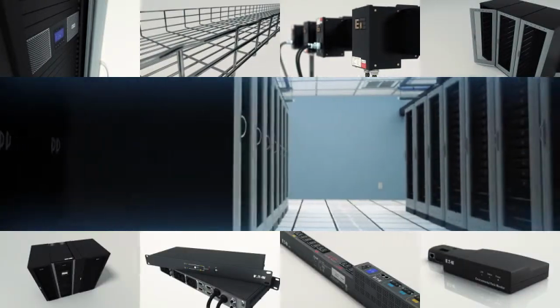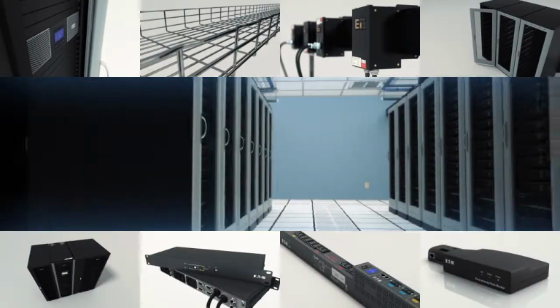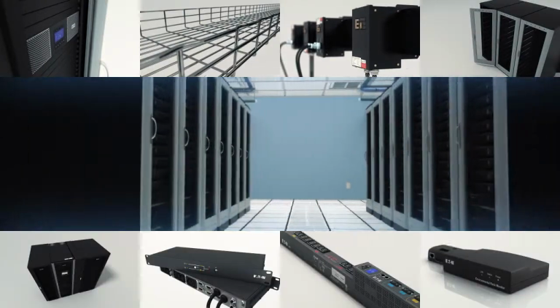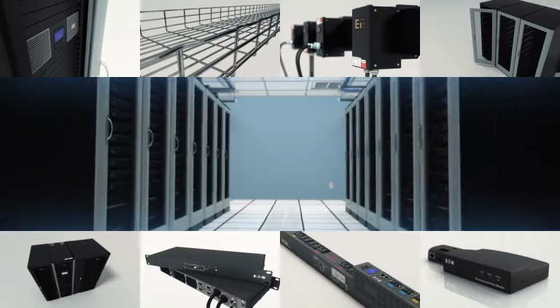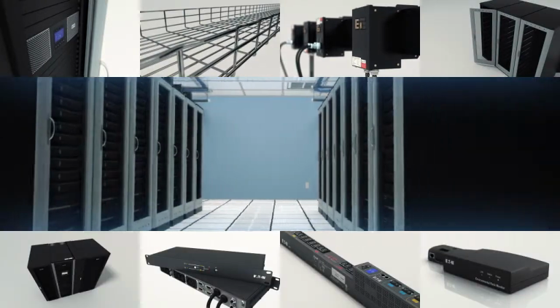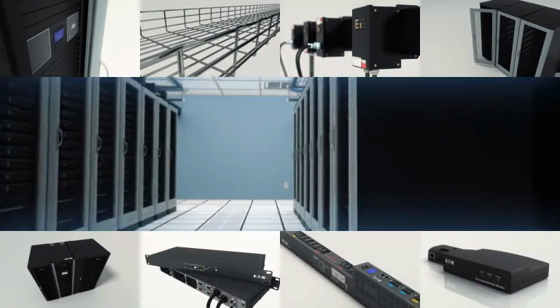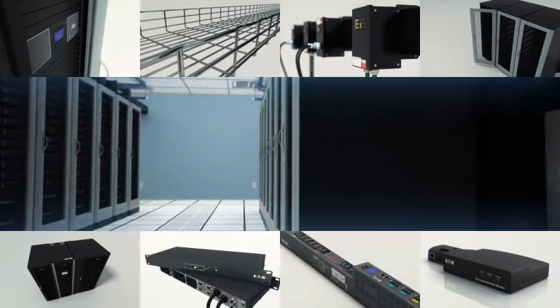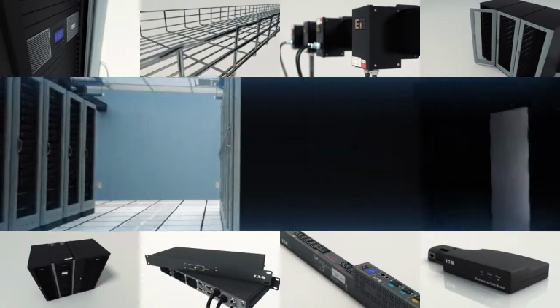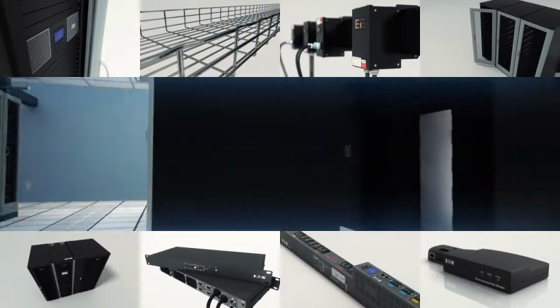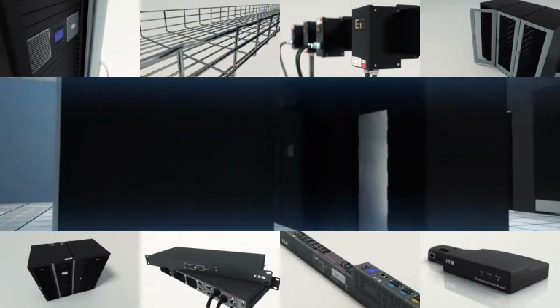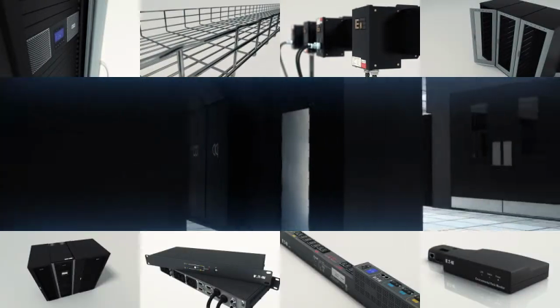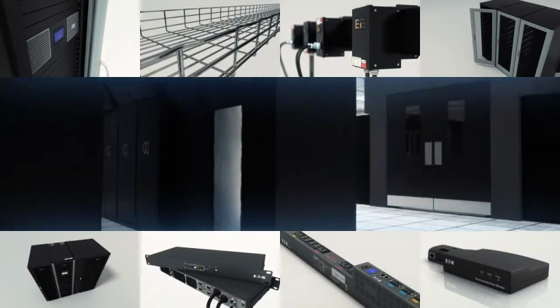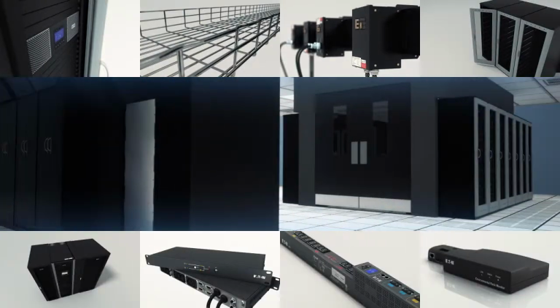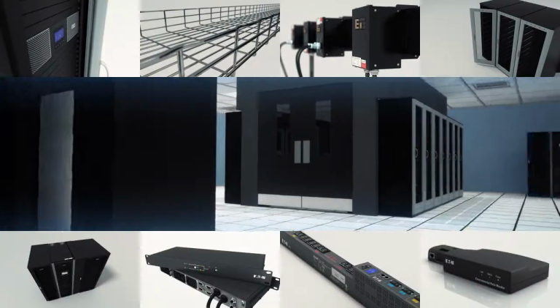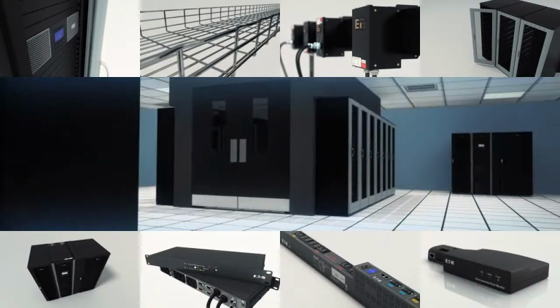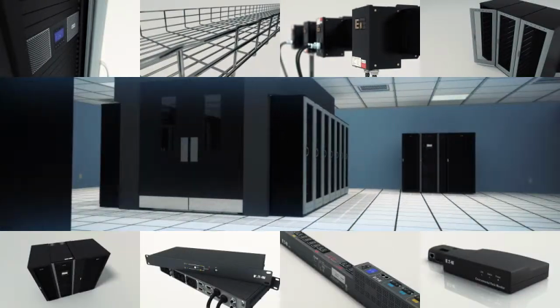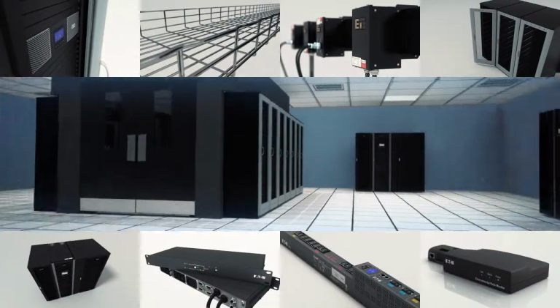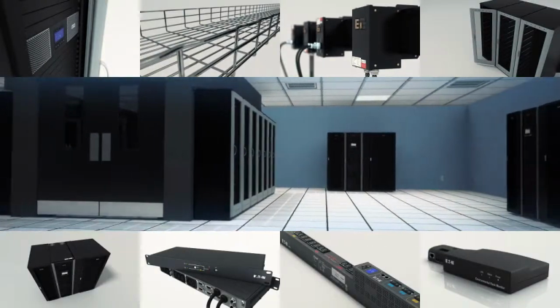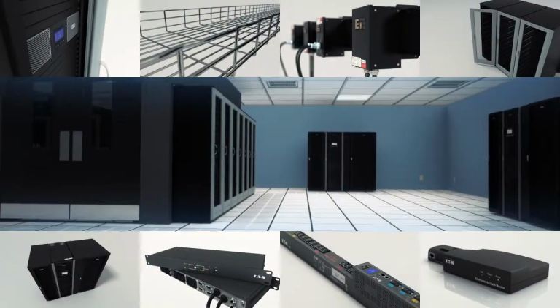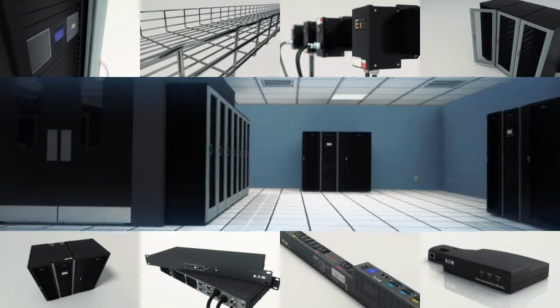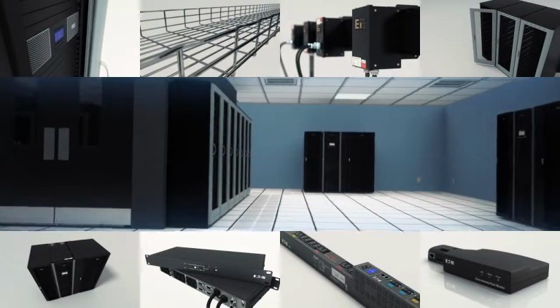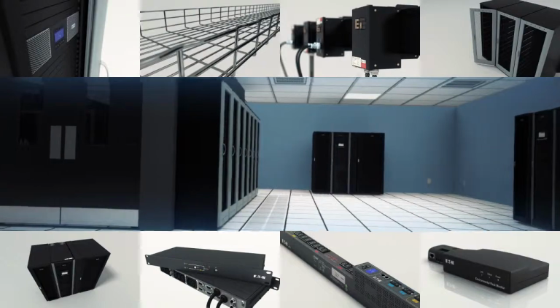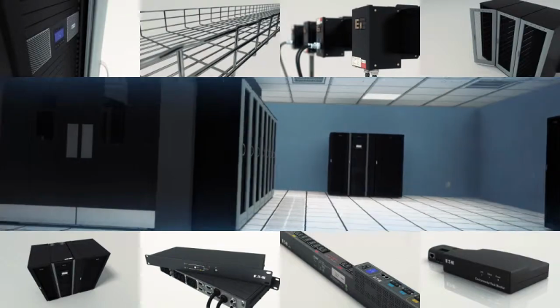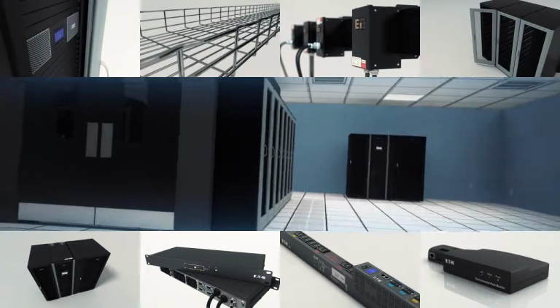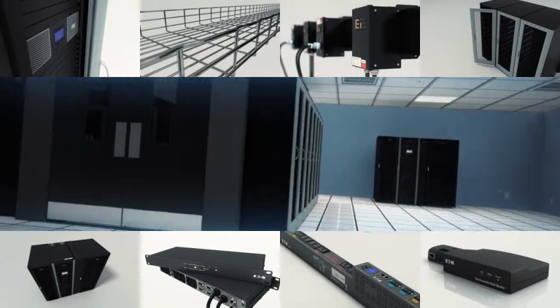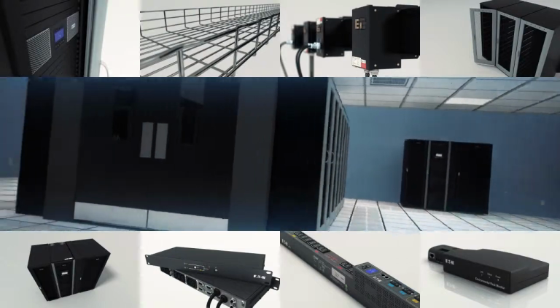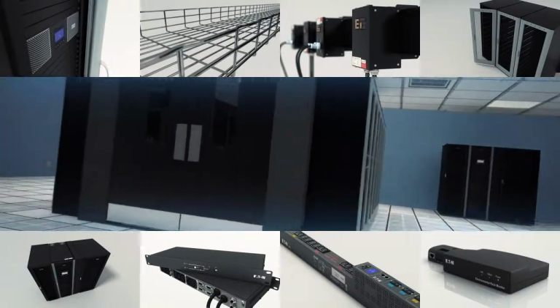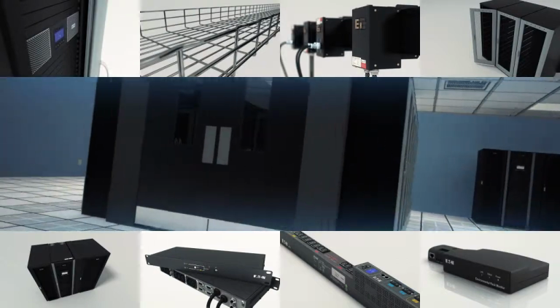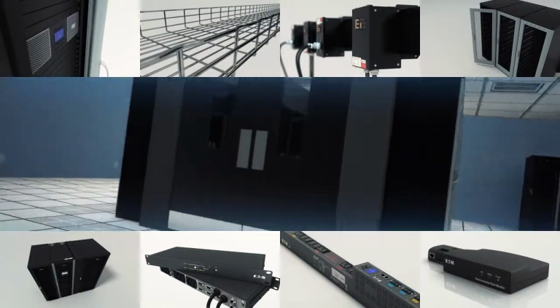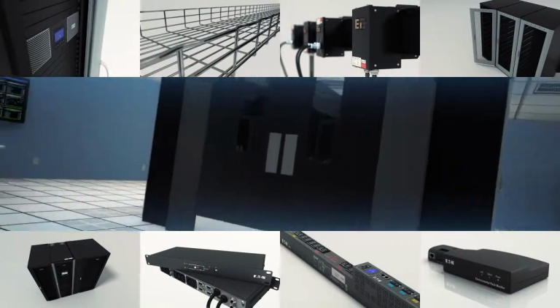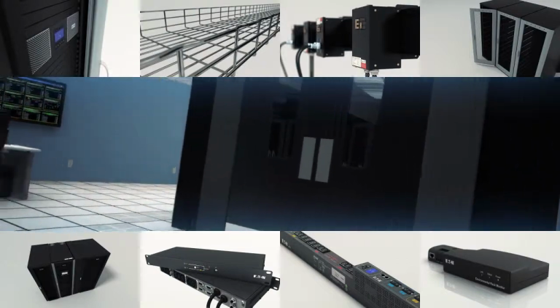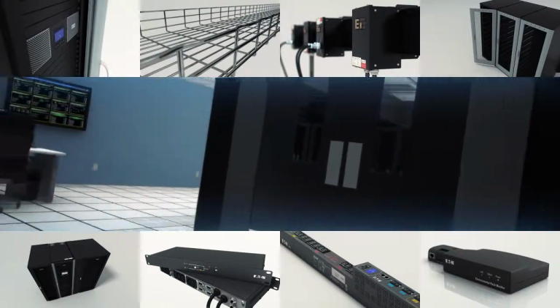From top to bottom, an Eaton solution provides everything you need for an efficient, easily deployed, managed, monitored and serviced data center environment.